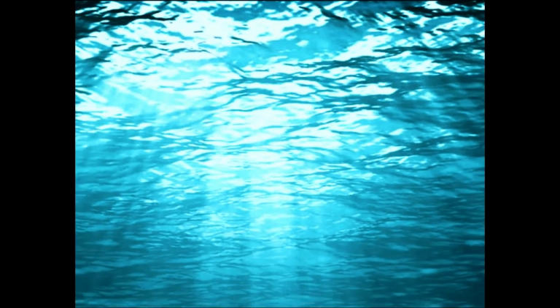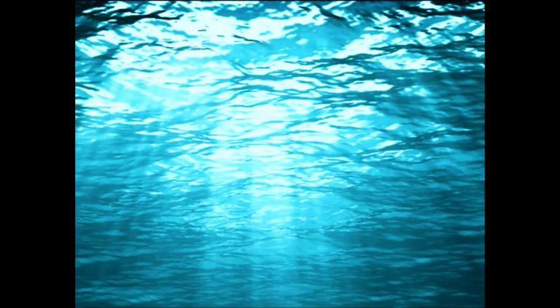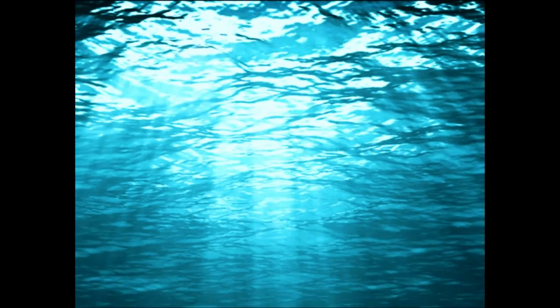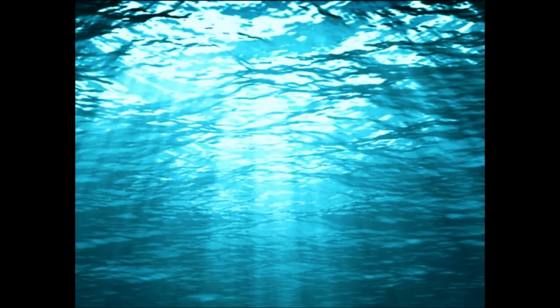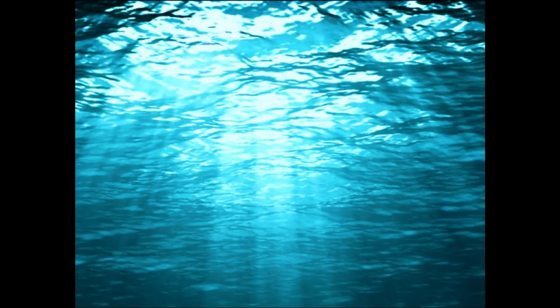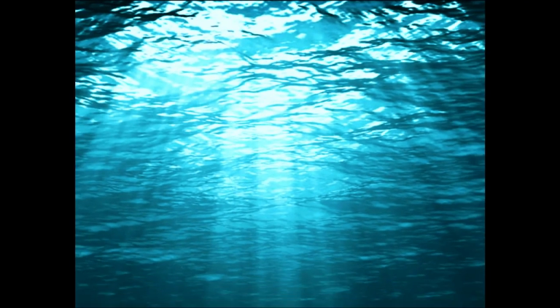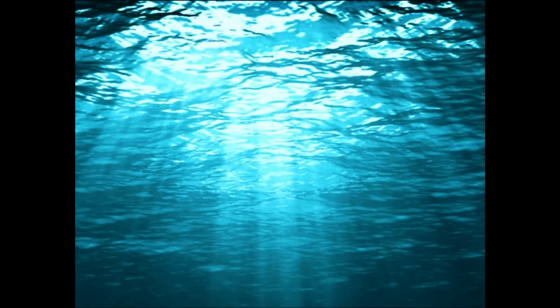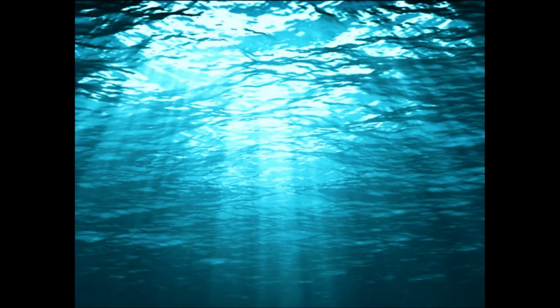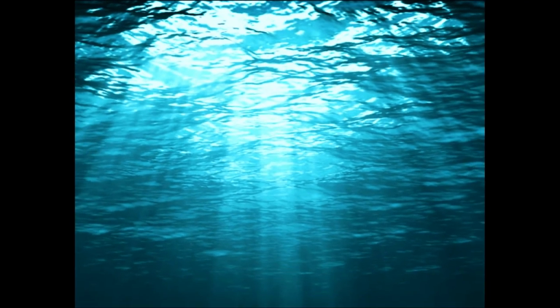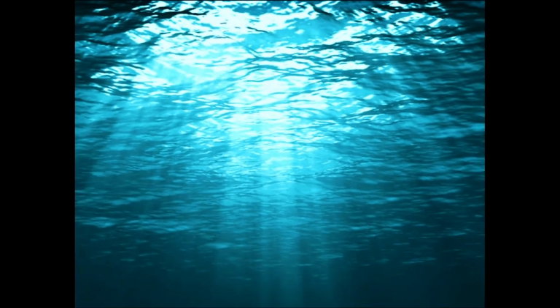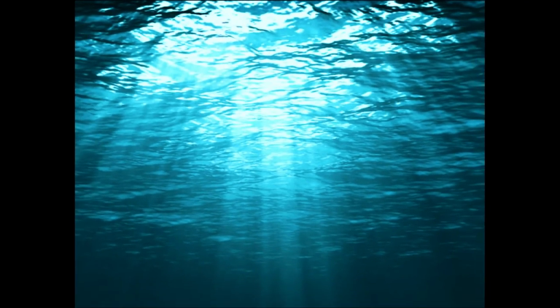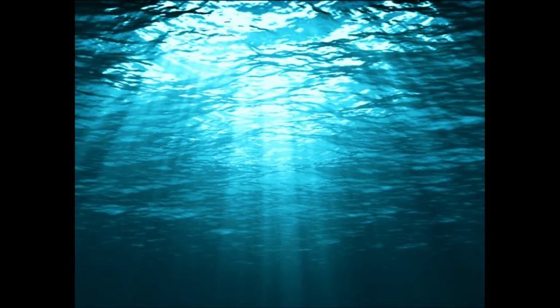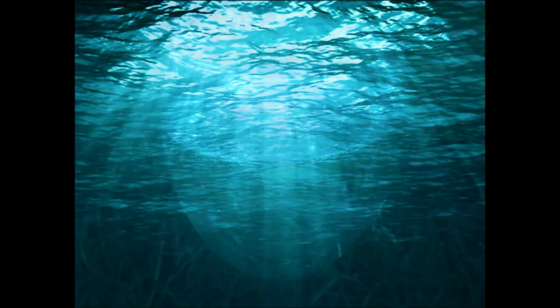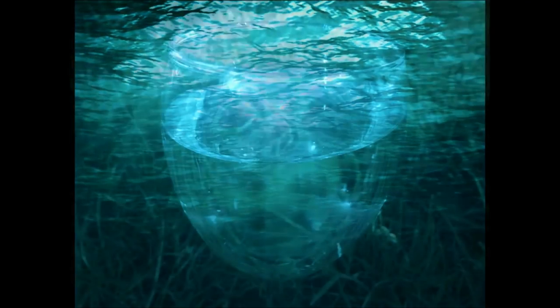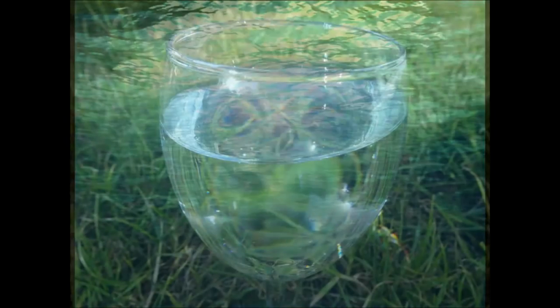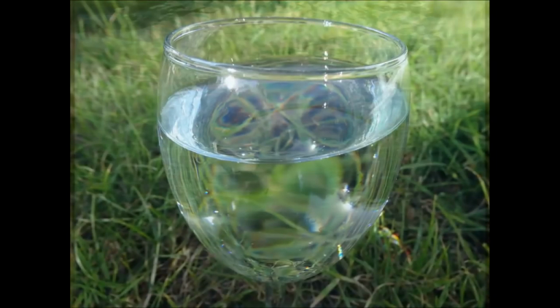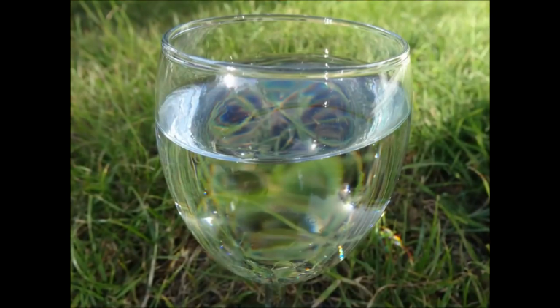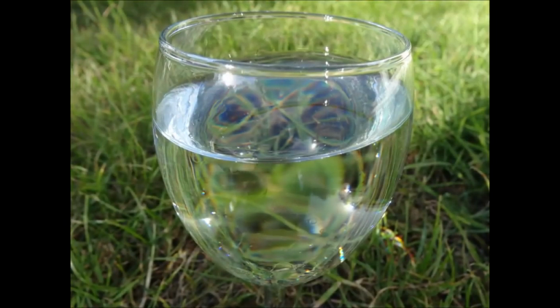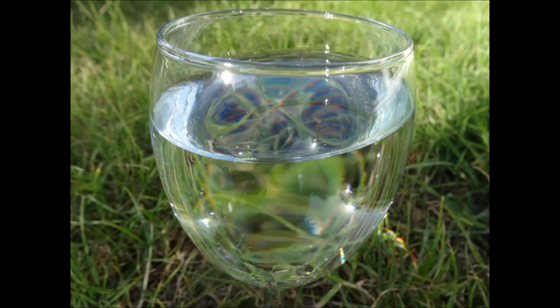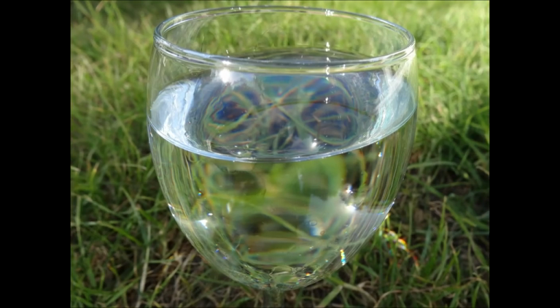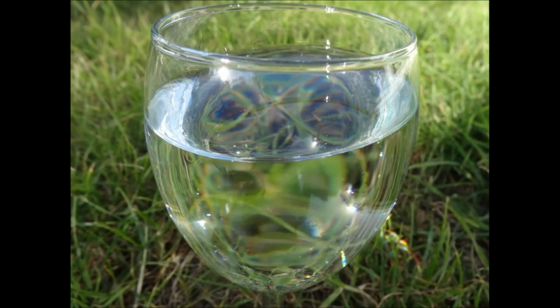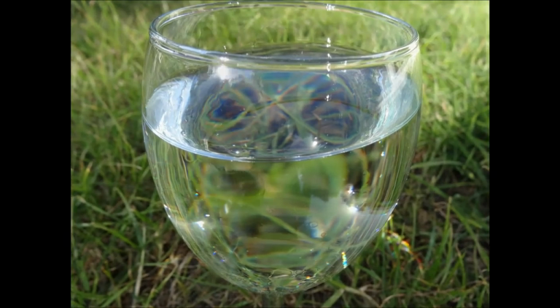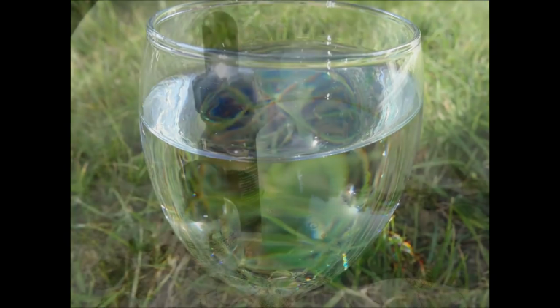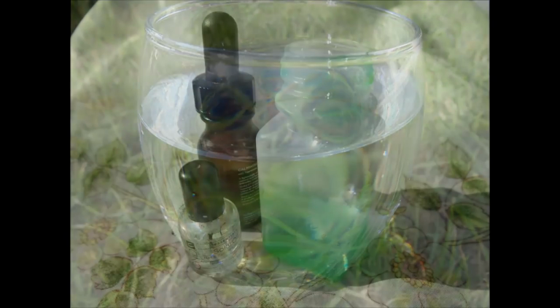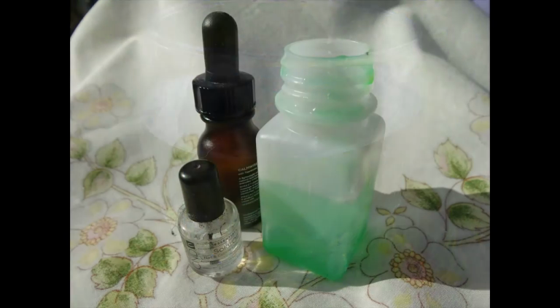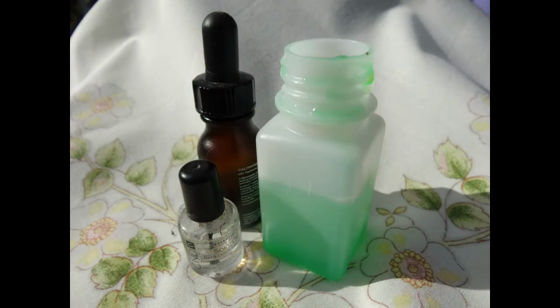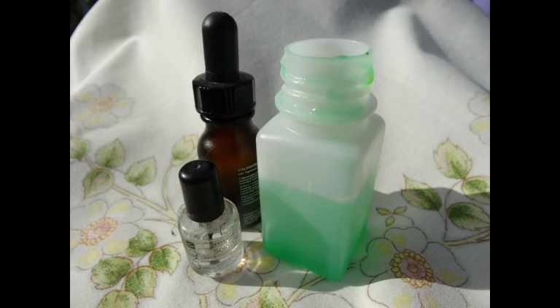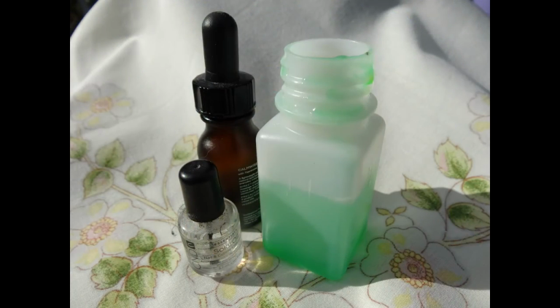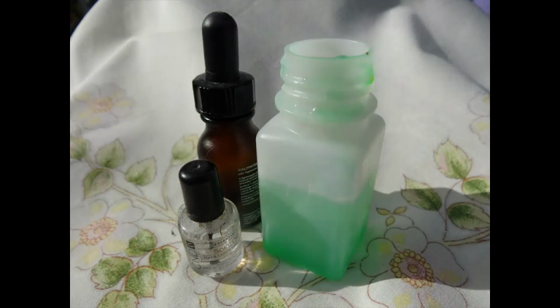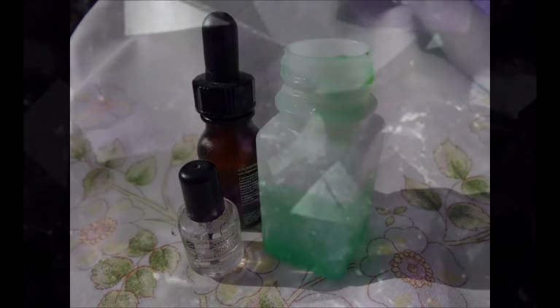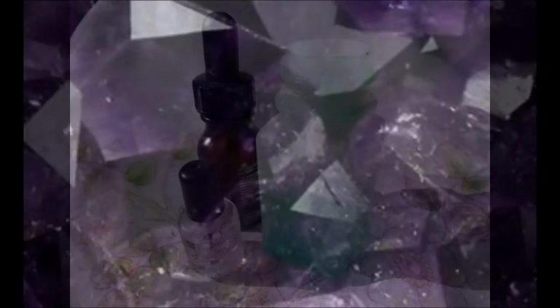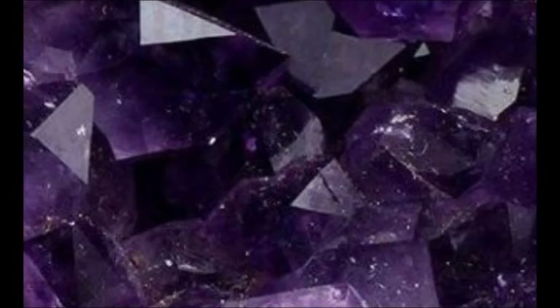In honour of well dressing this month, create healing water by making an elixir using crystals.